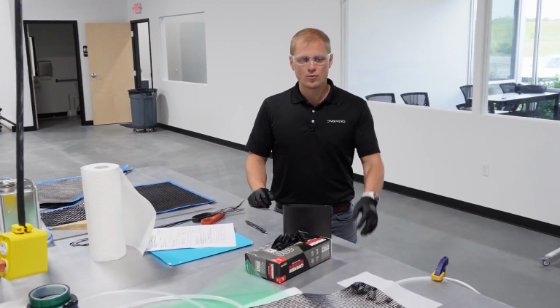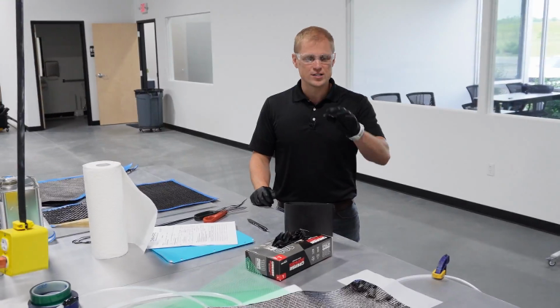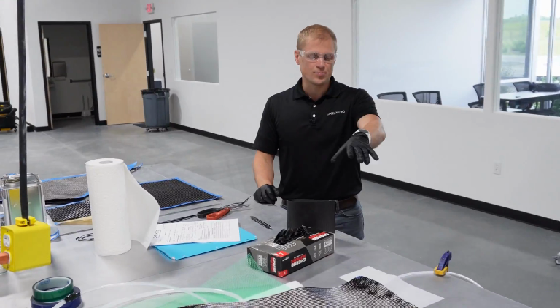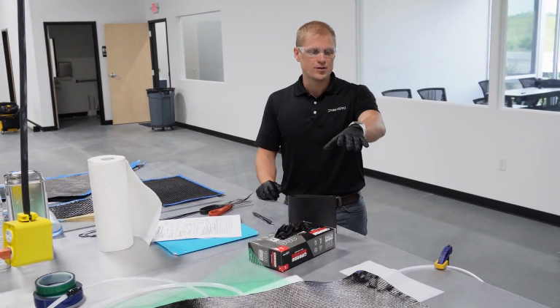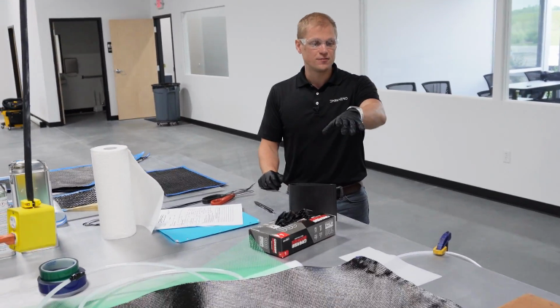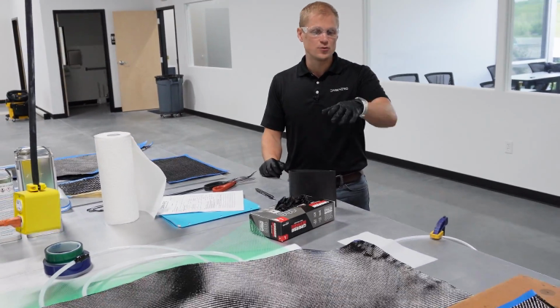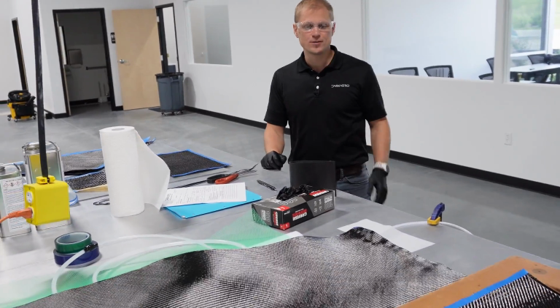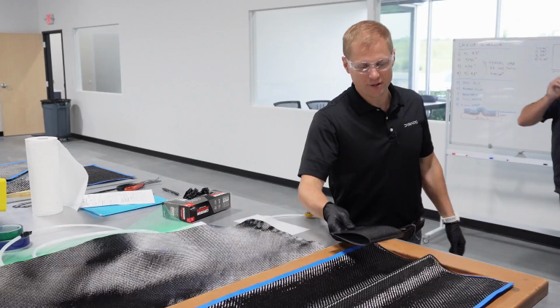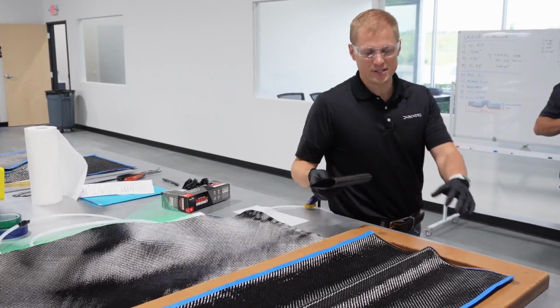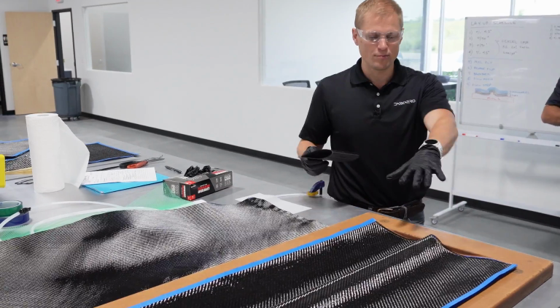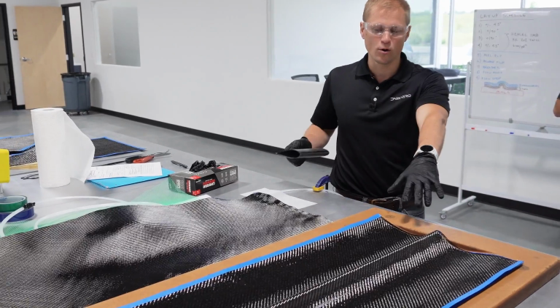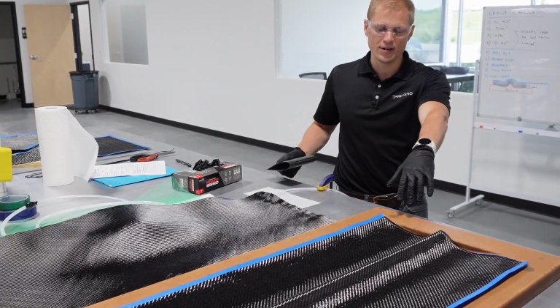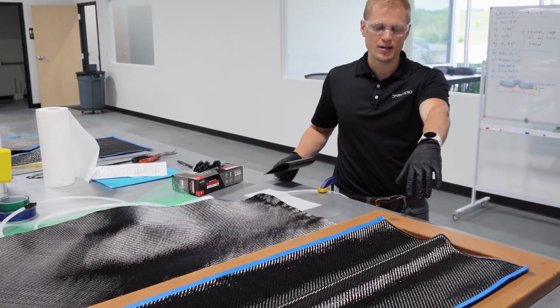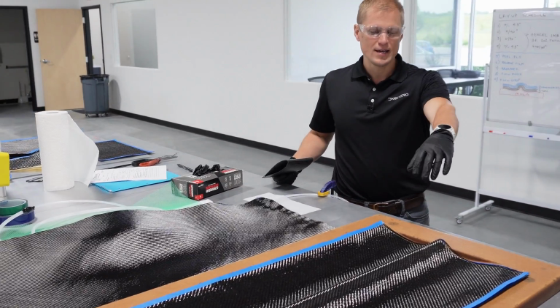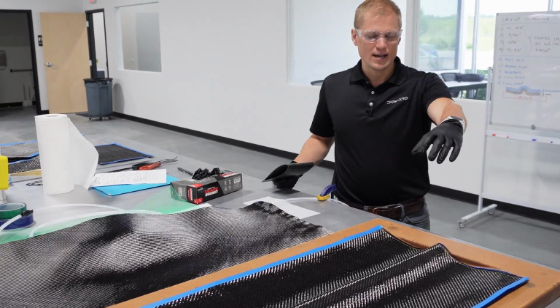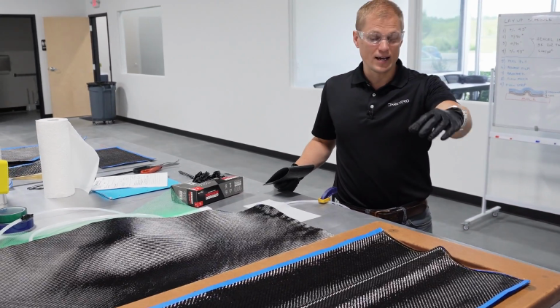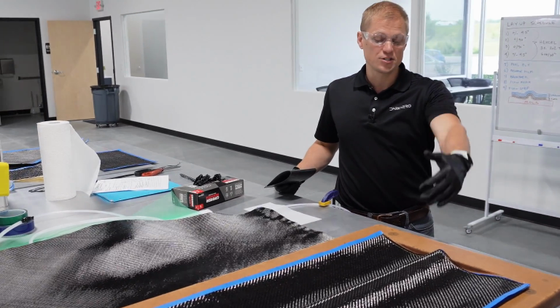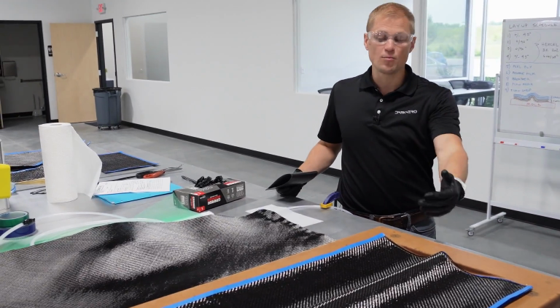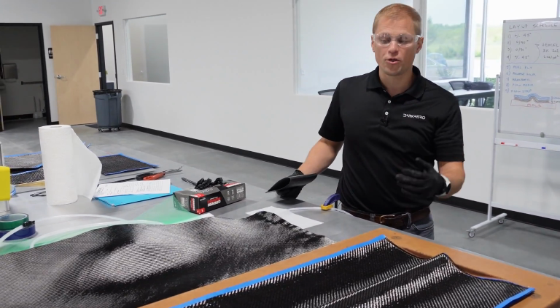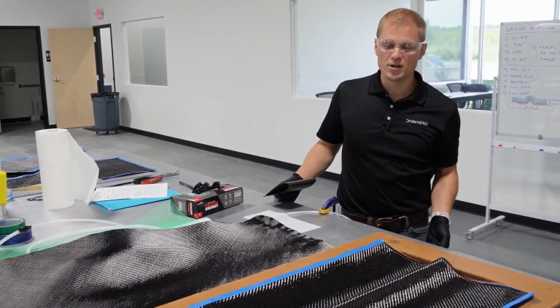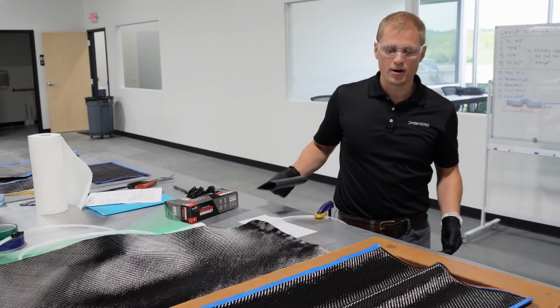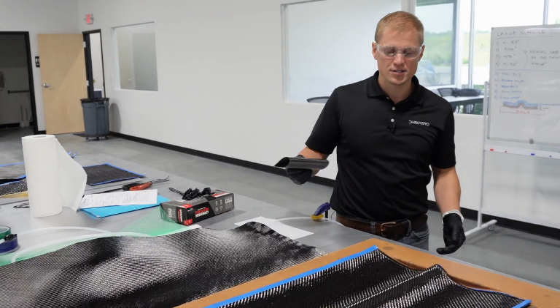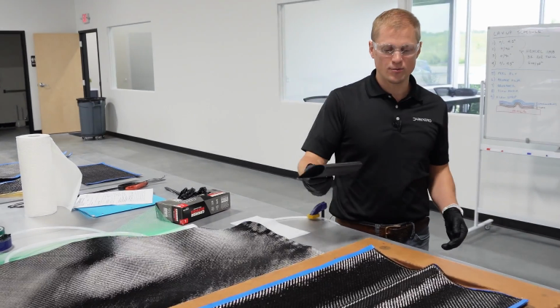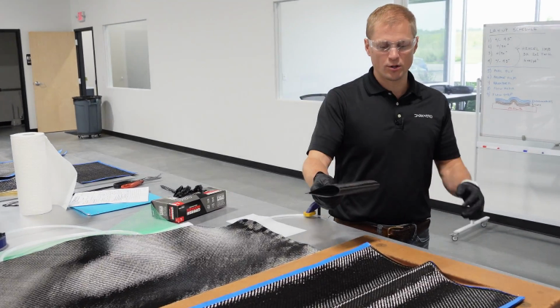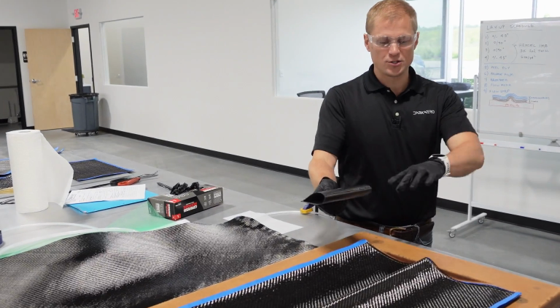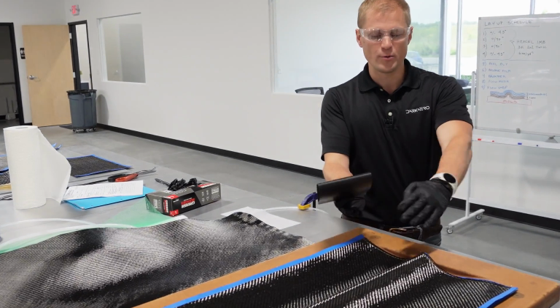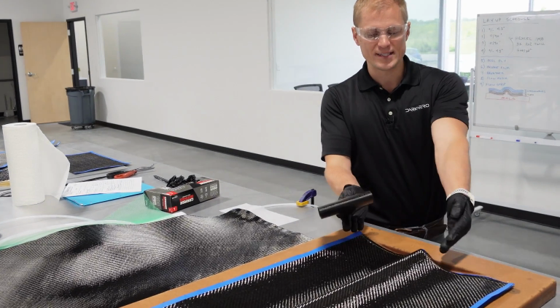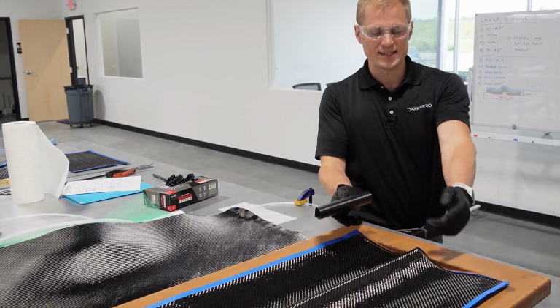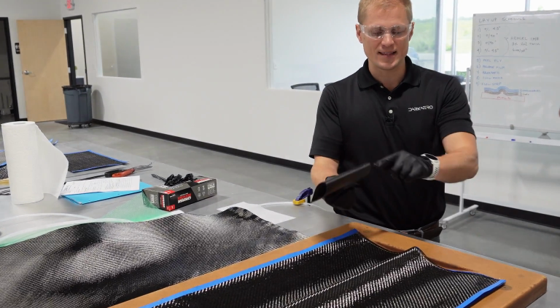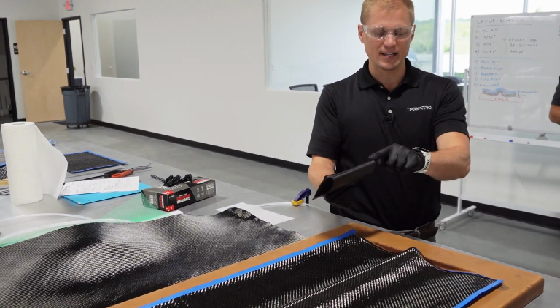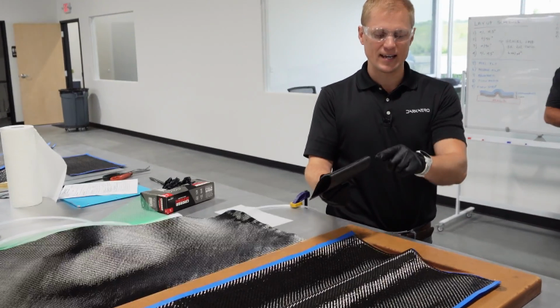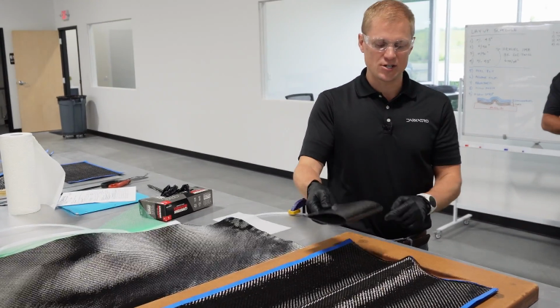What we're going to set up here is the infusion. This mold here actually is going to mold three parts — two wing skins and then a leading edge.